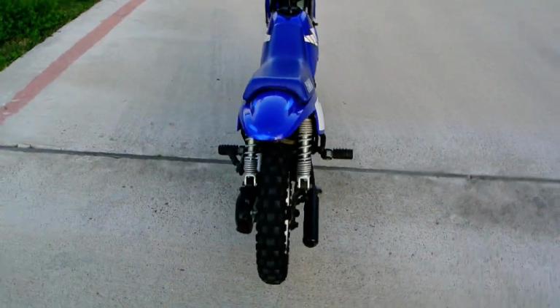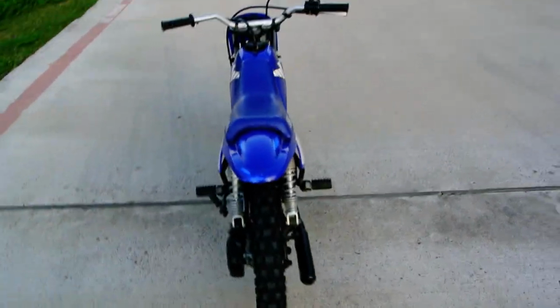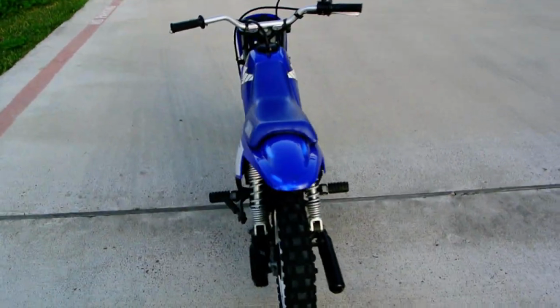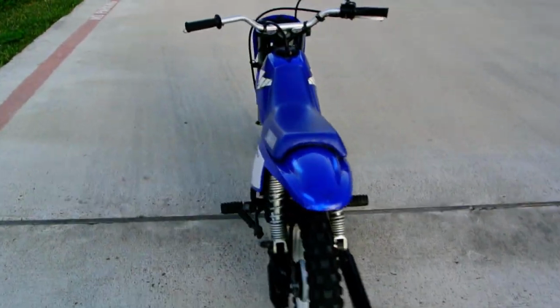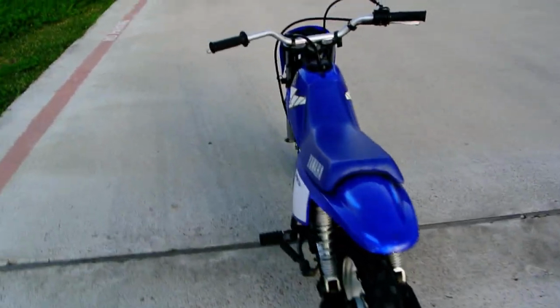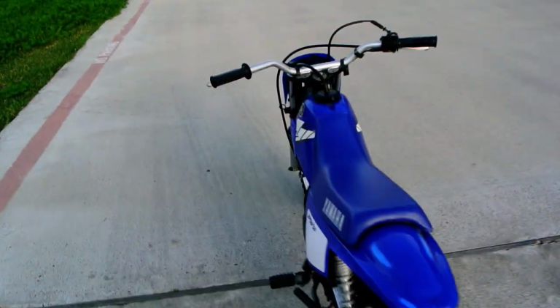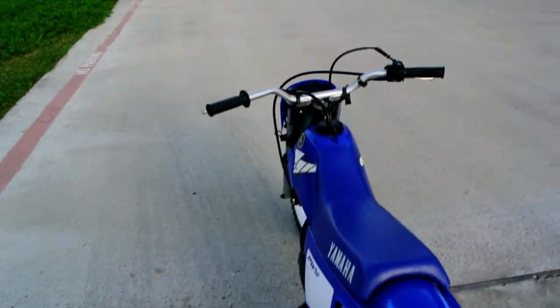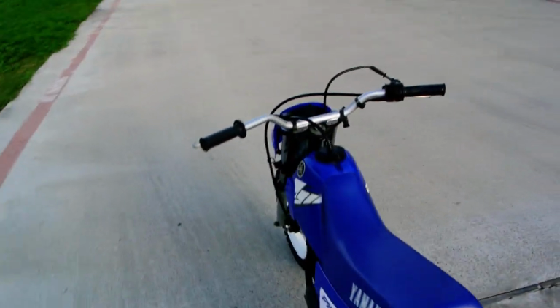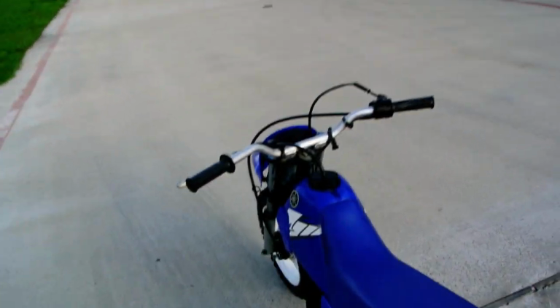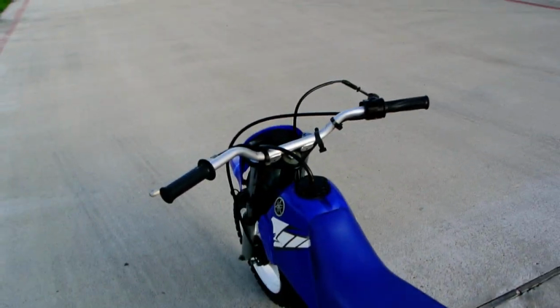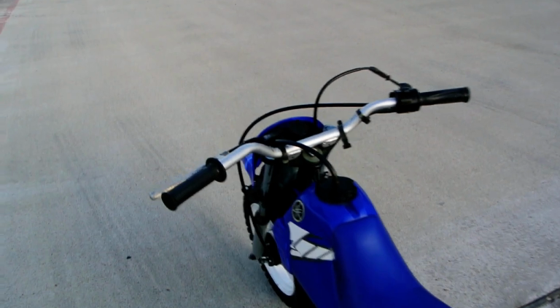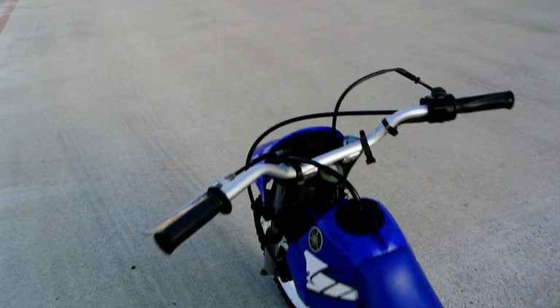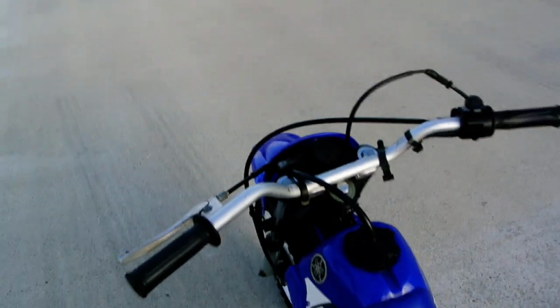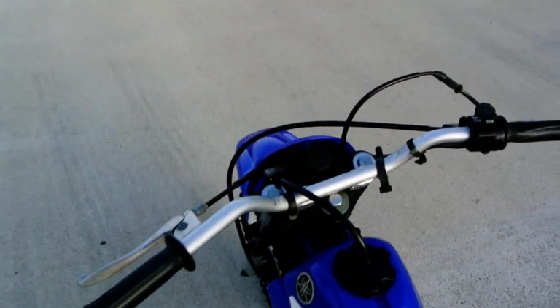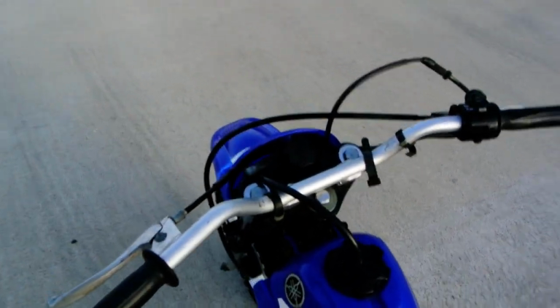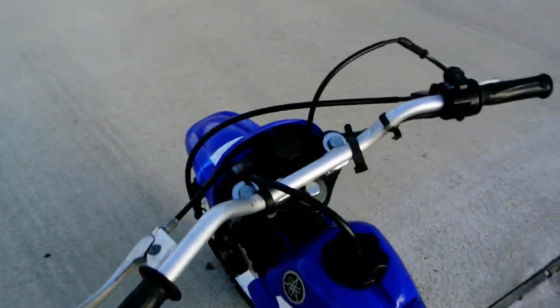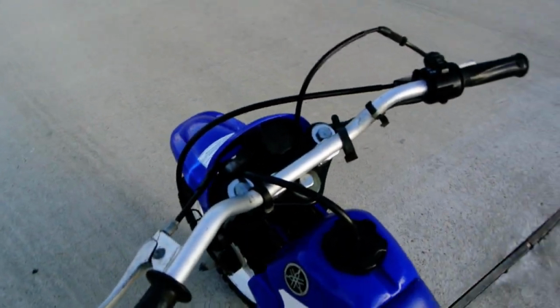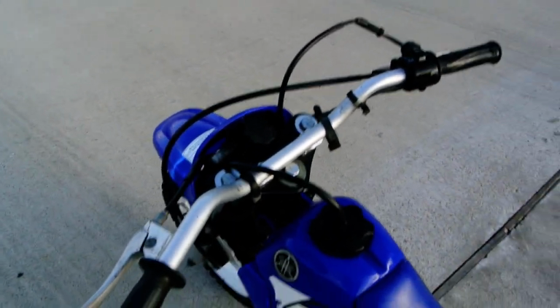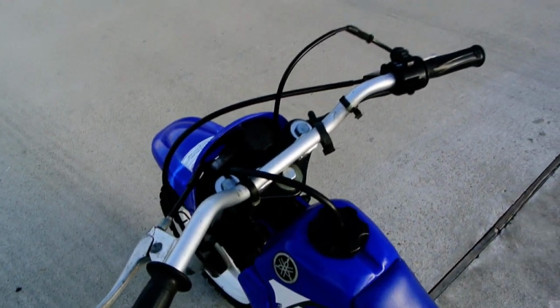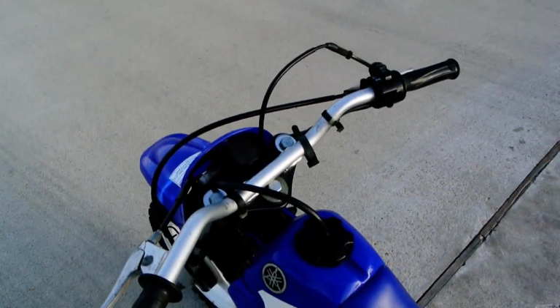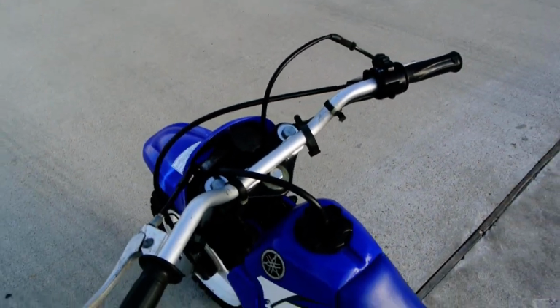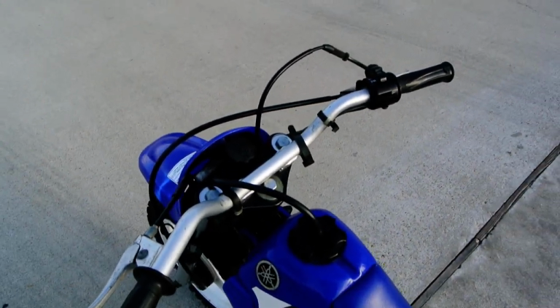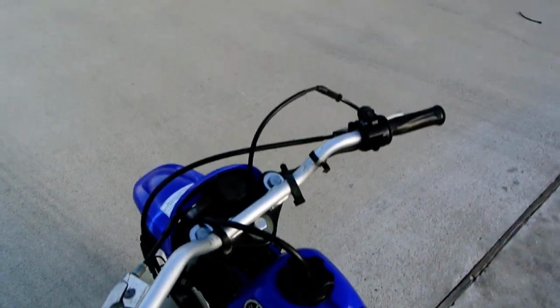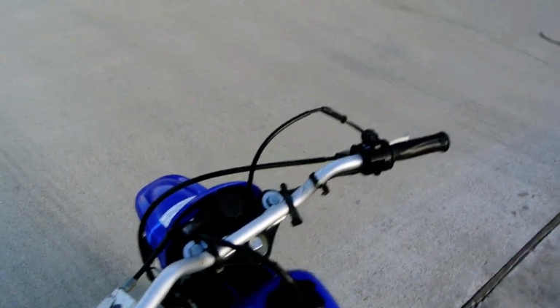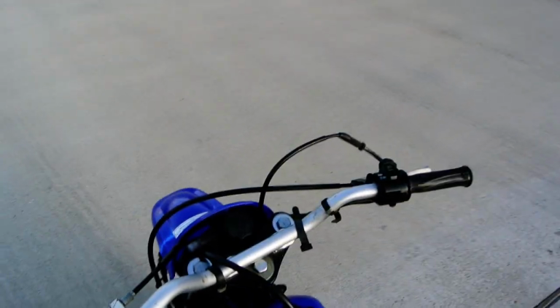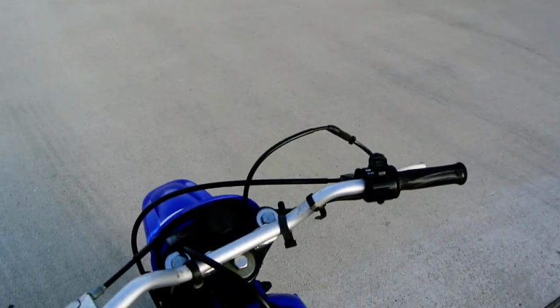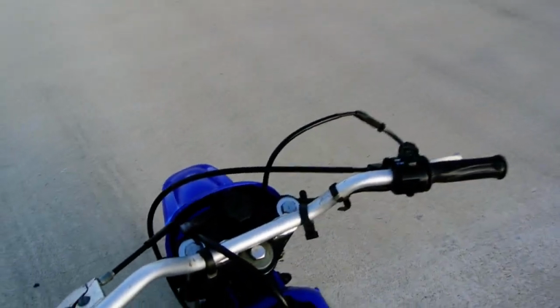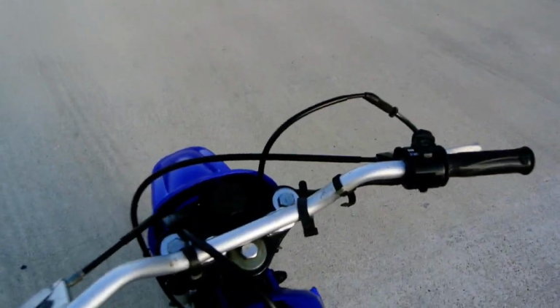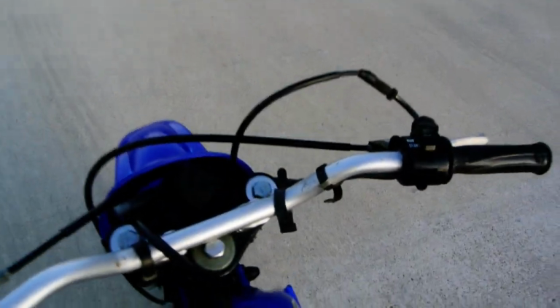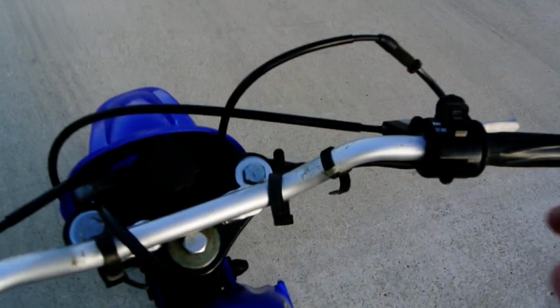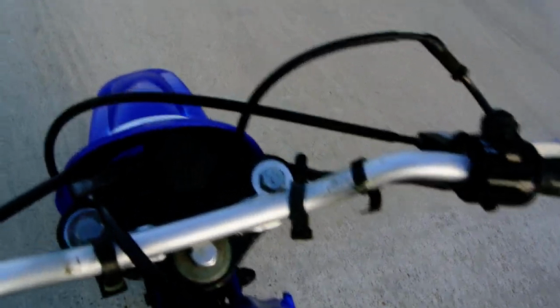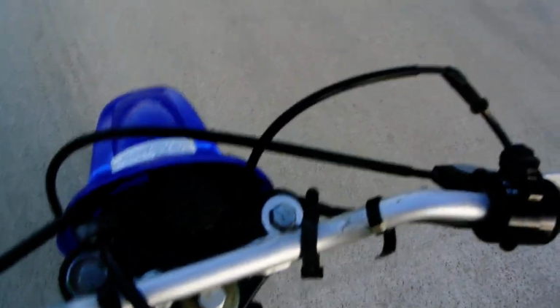Nobby tires. This bike makes a little bit of noise, but it's not loud. We'll crank it up for you.